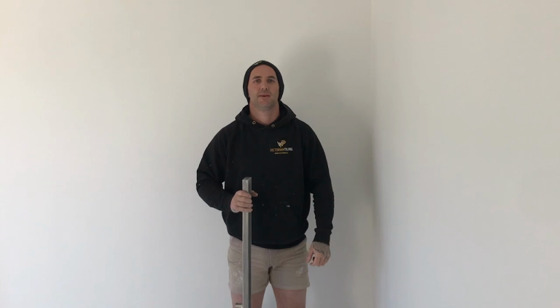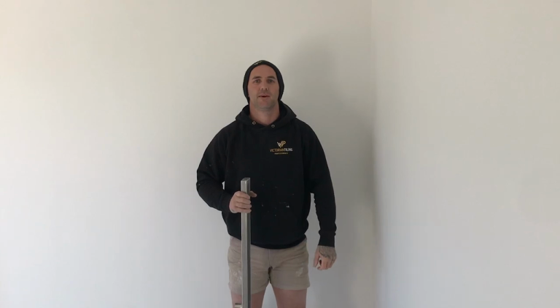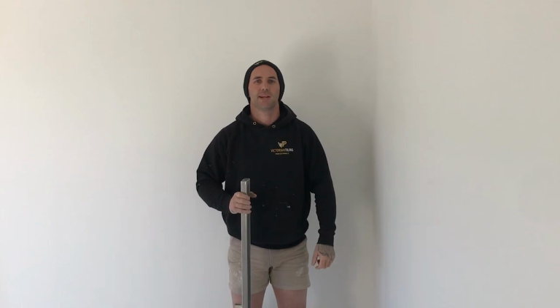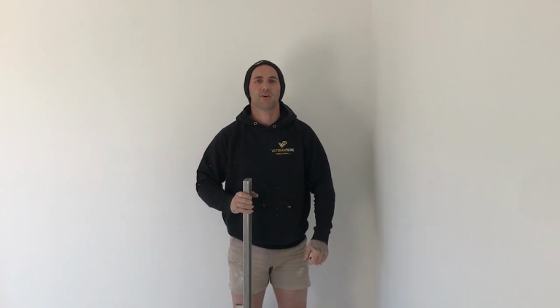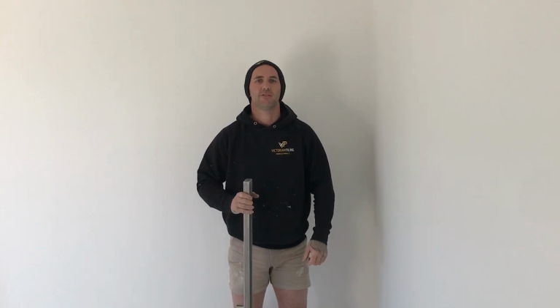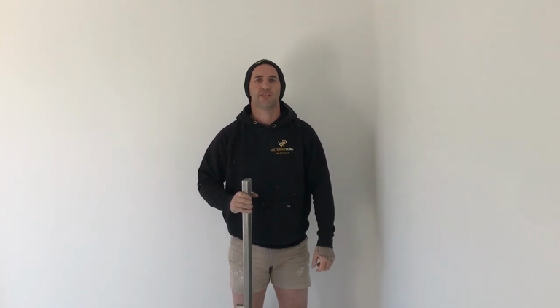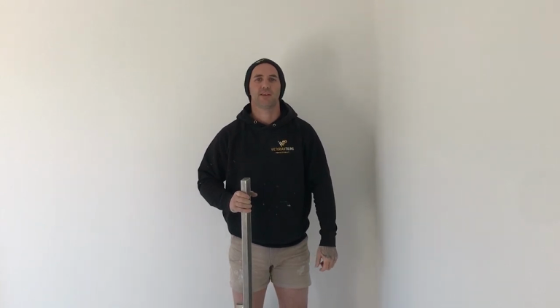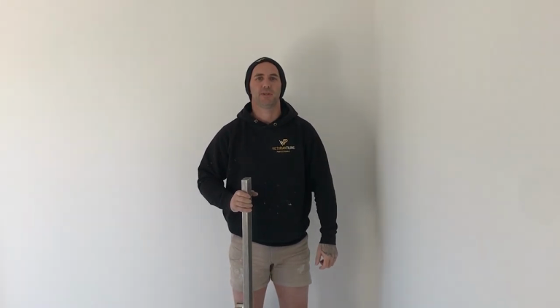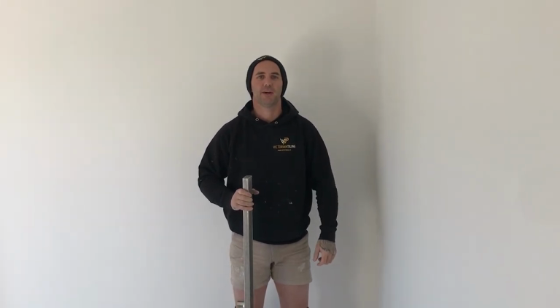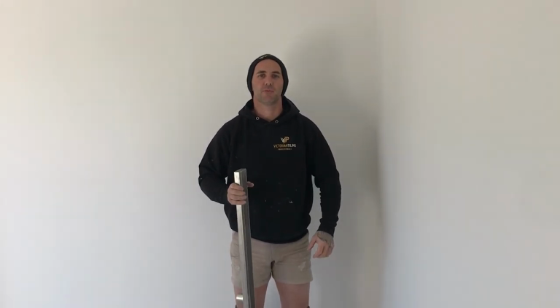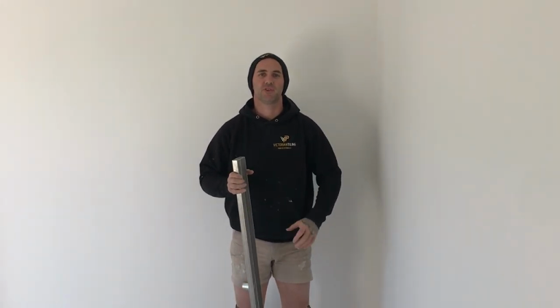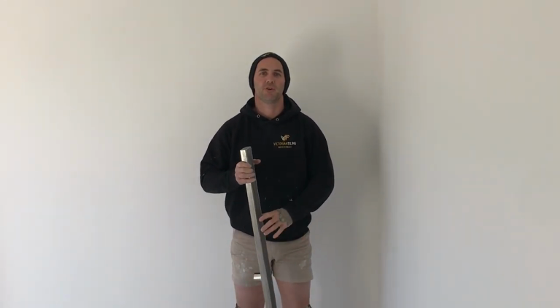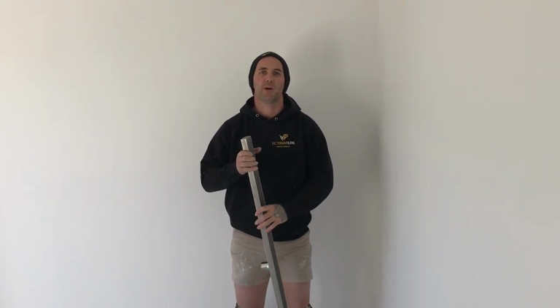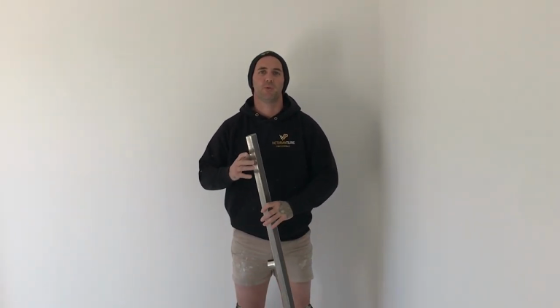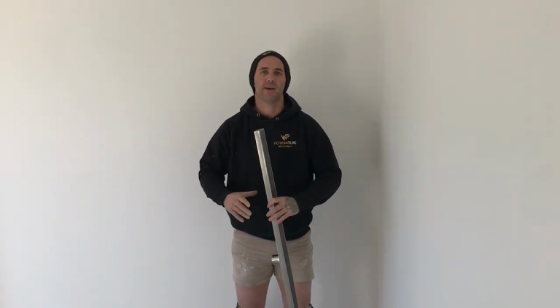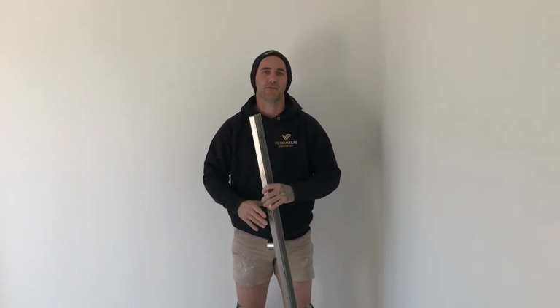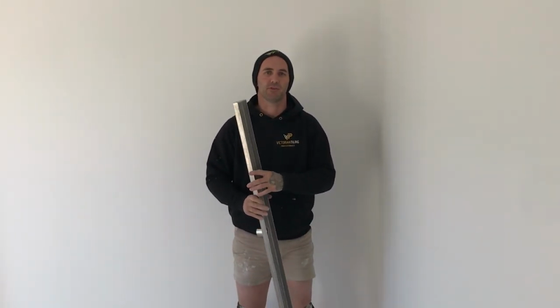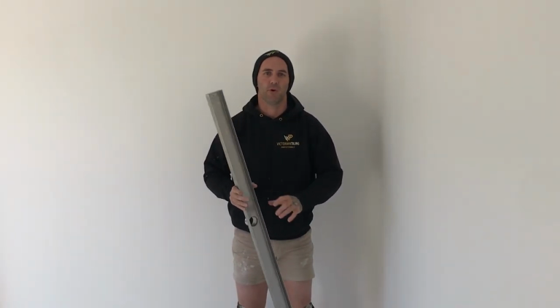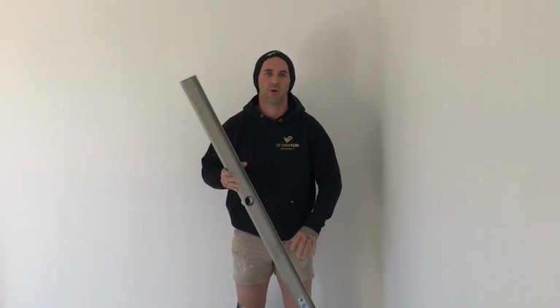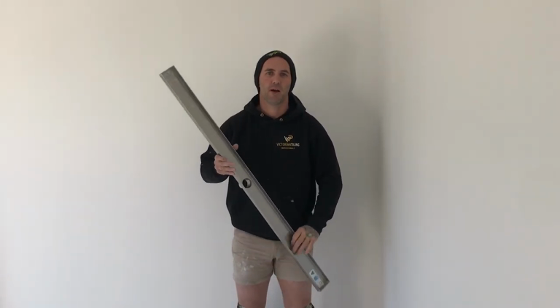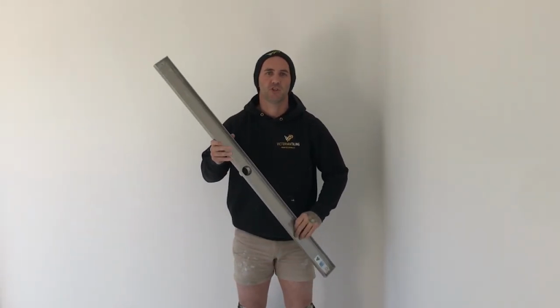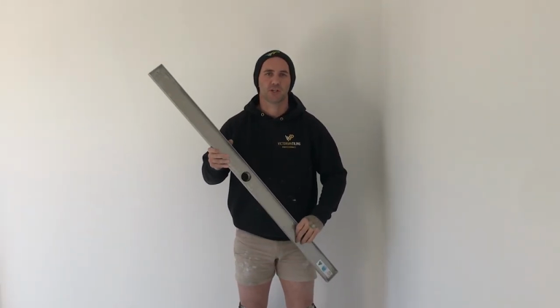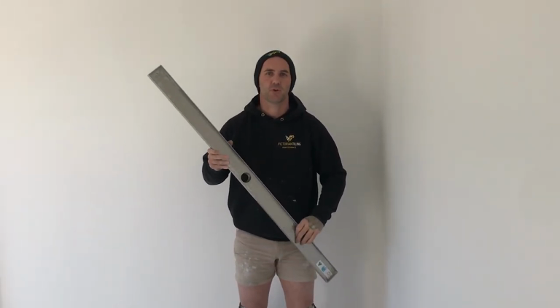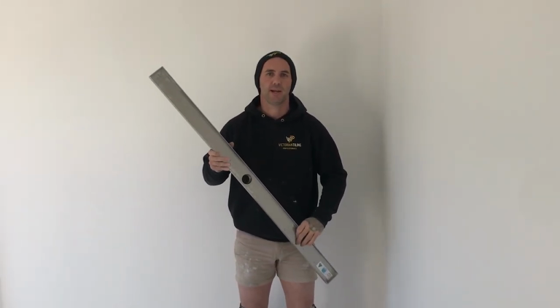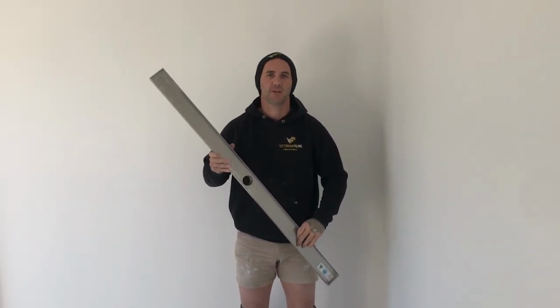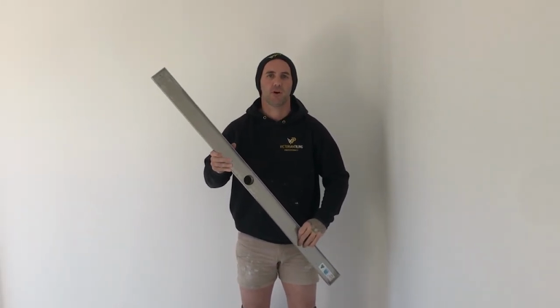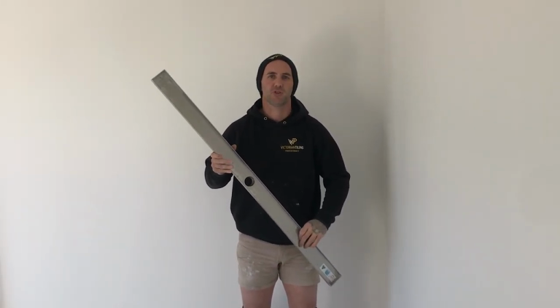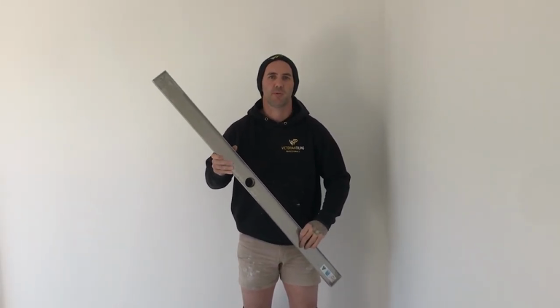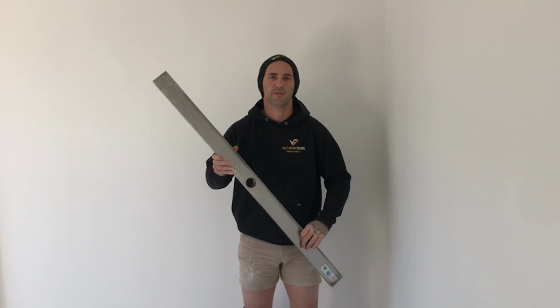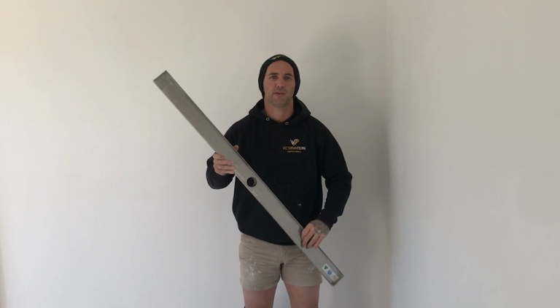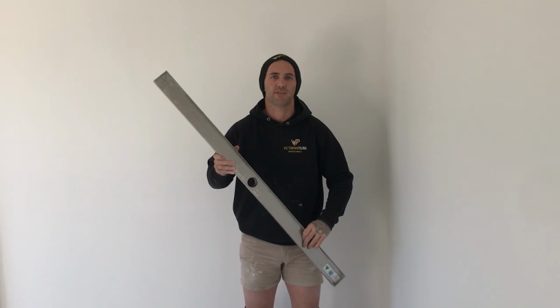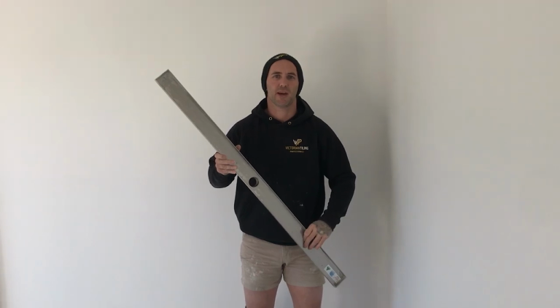G'day guys, in today's video we're showing you one of the ways to install a channel grate in a tiled shower. Let's go.